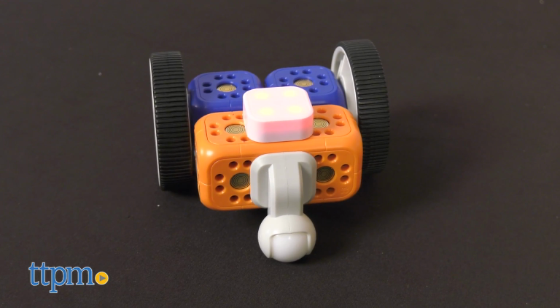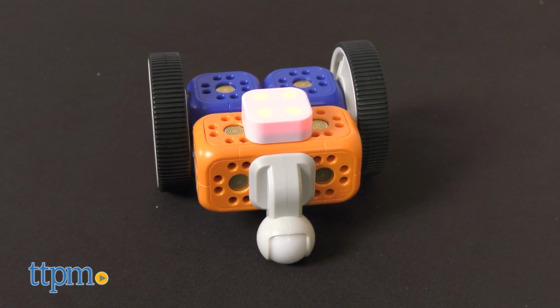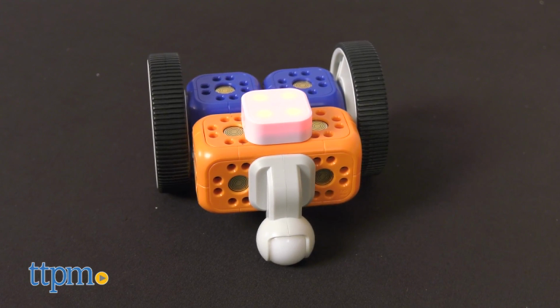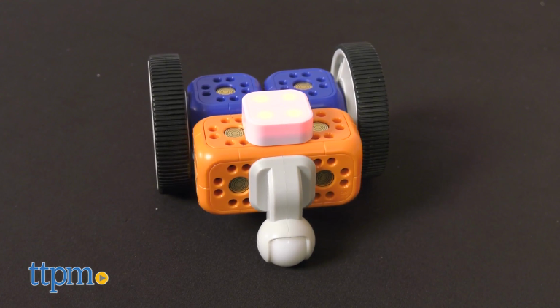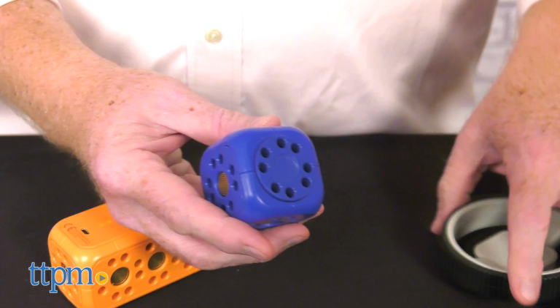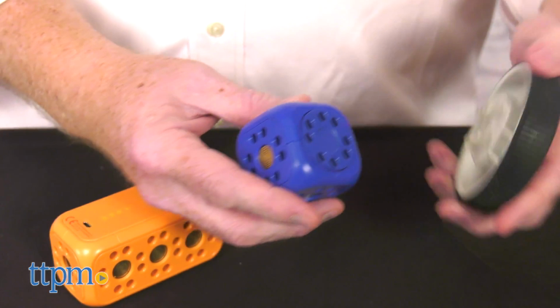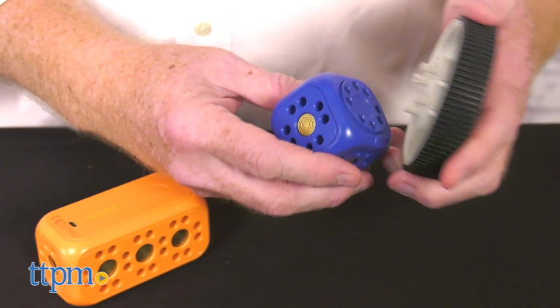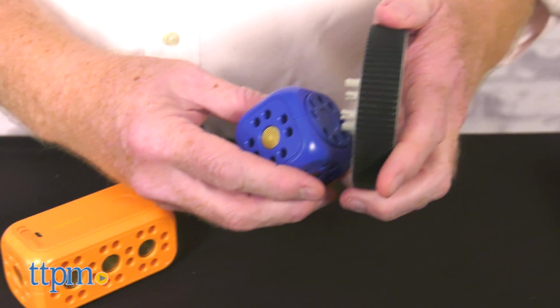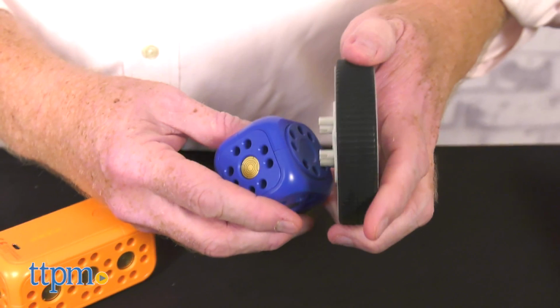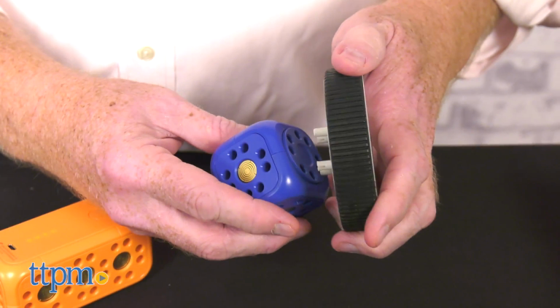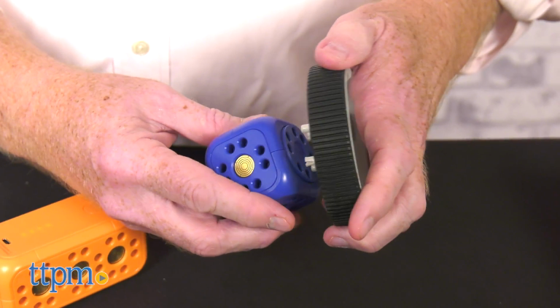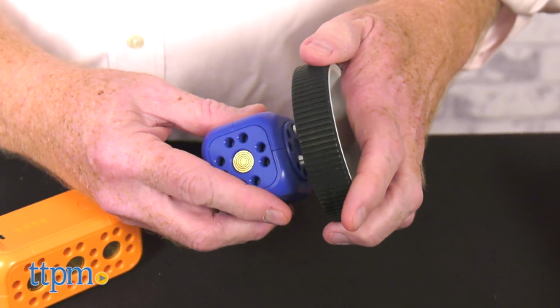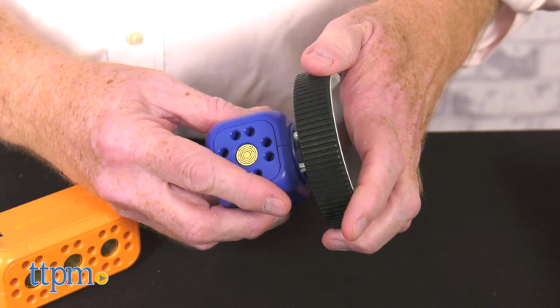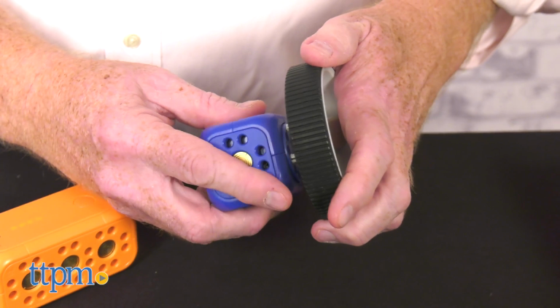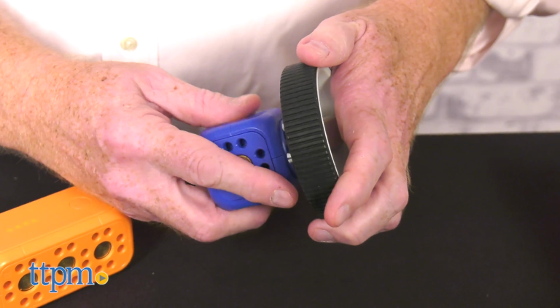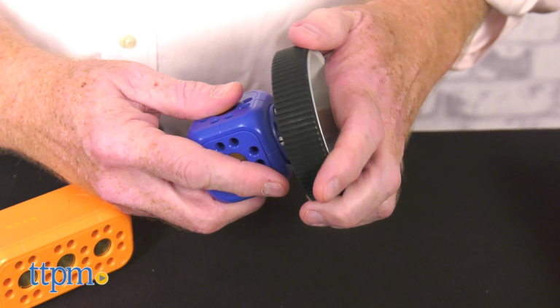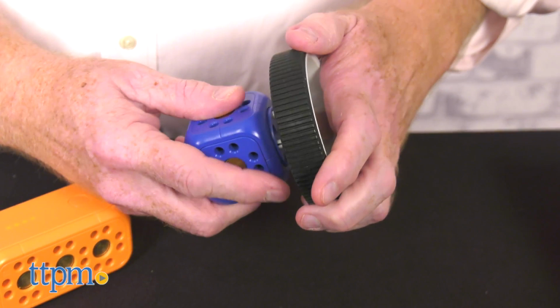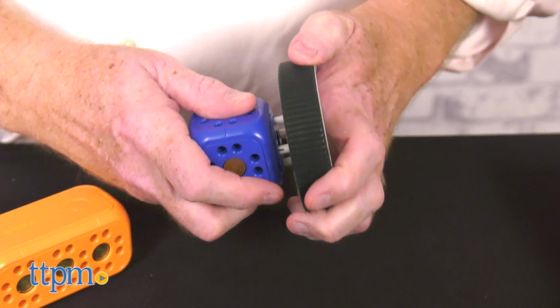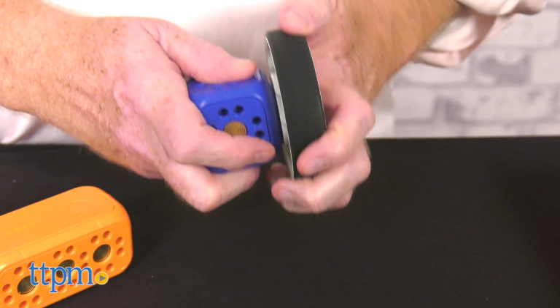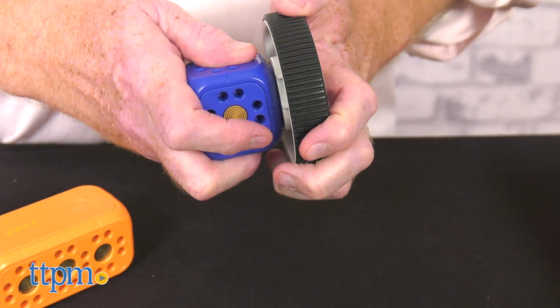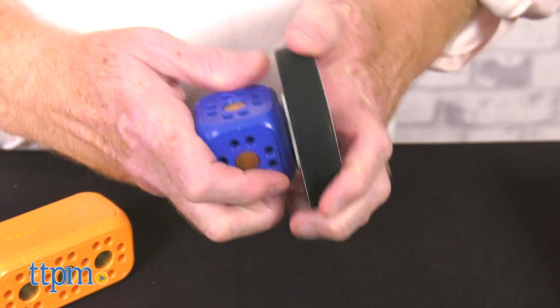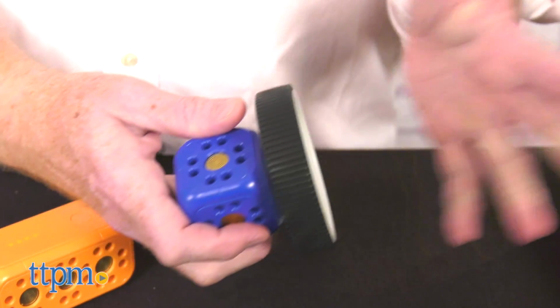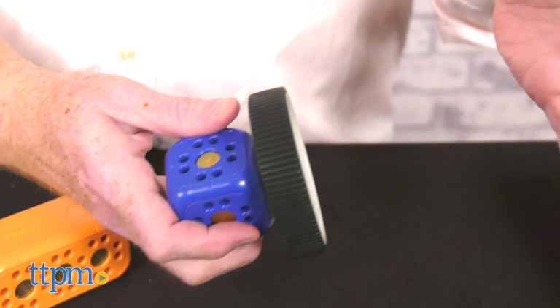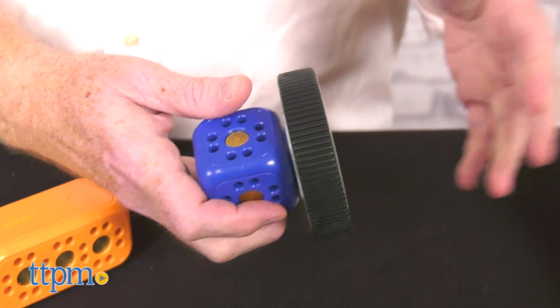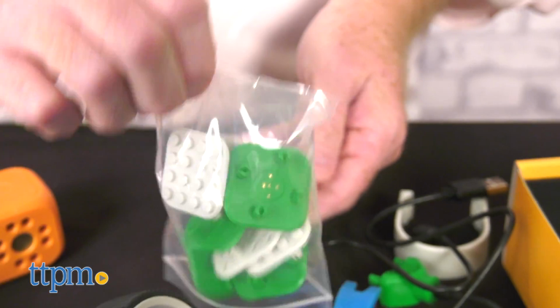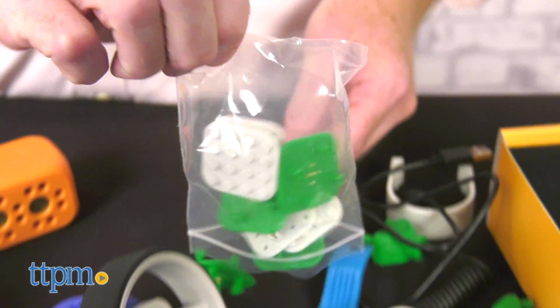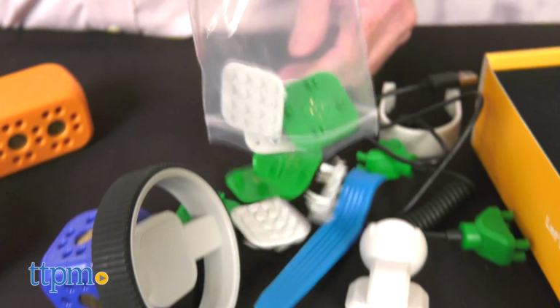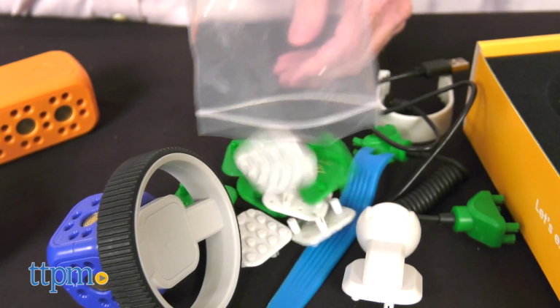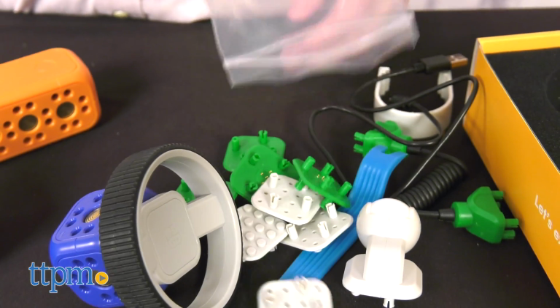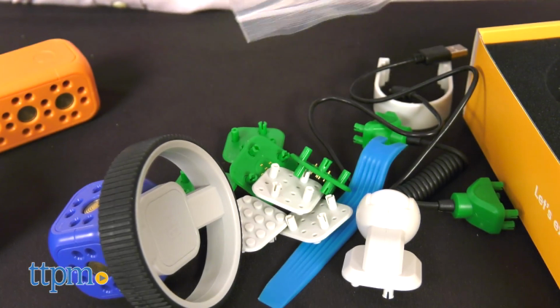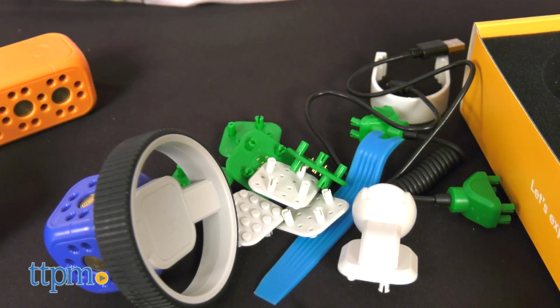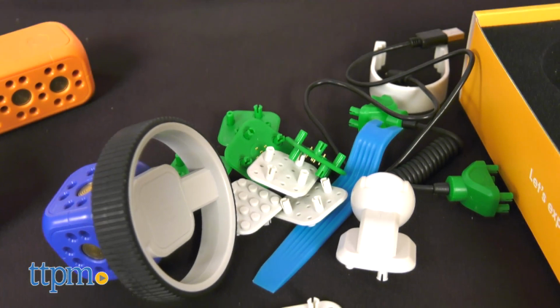This beginner STEM toy promotes problem solving, math, and logic, creative thinking, as well as tech.